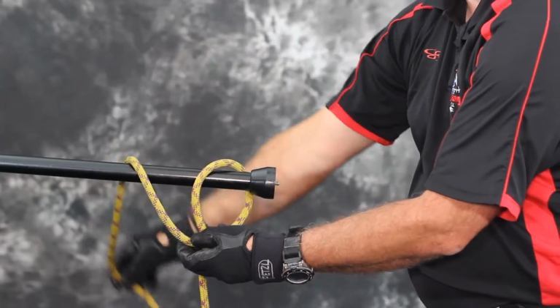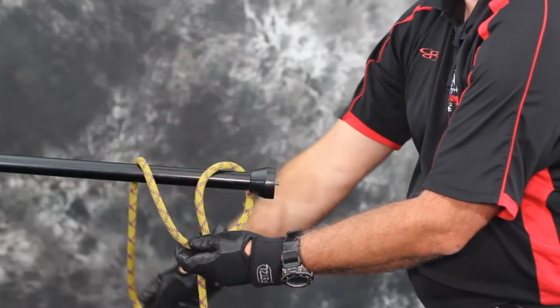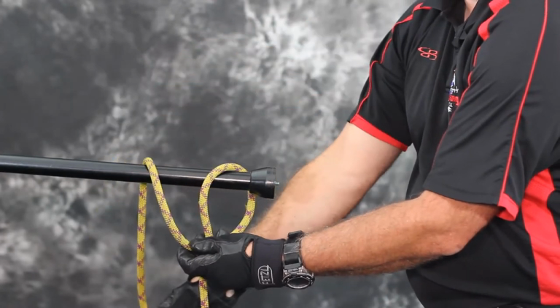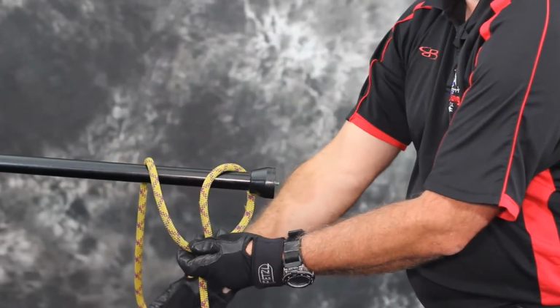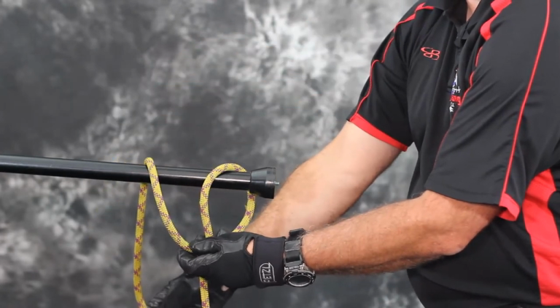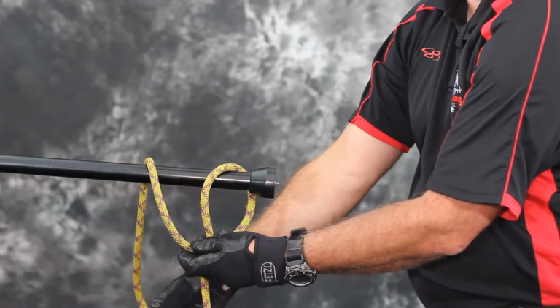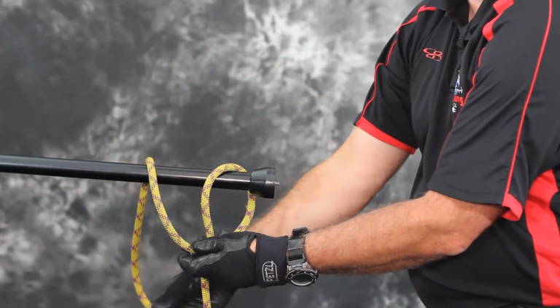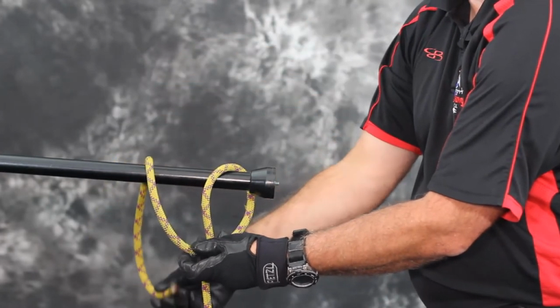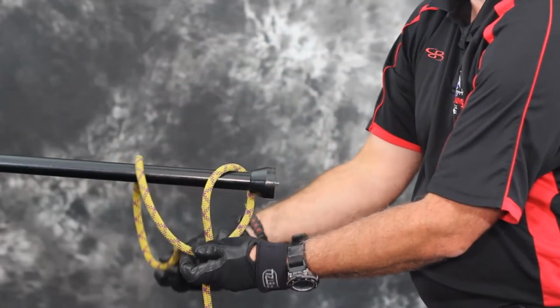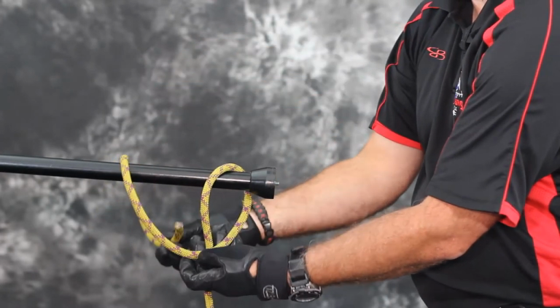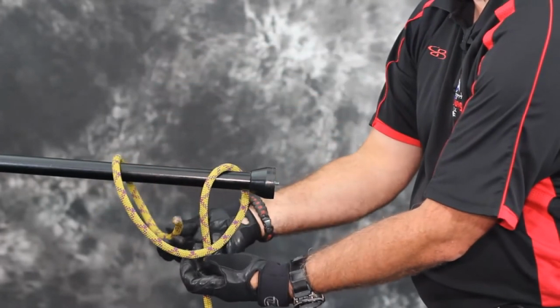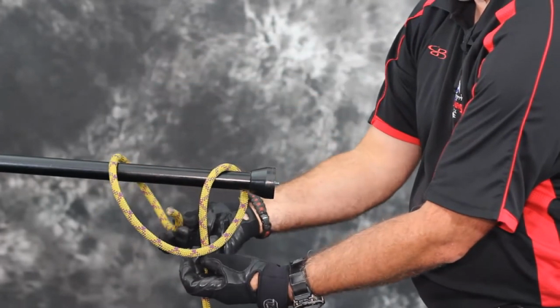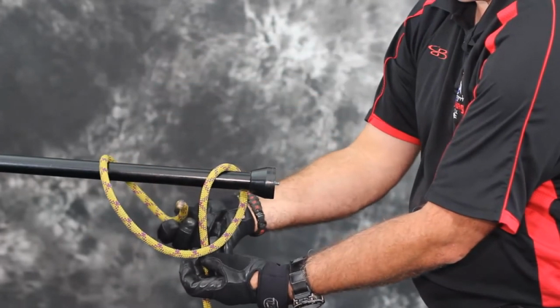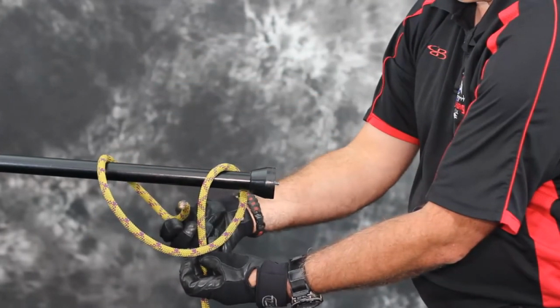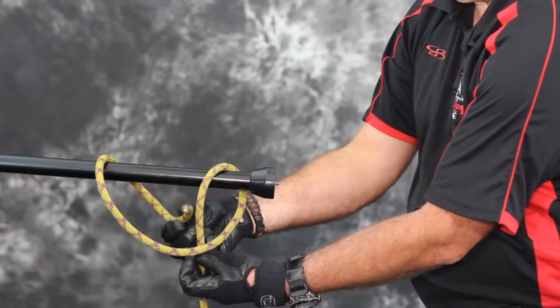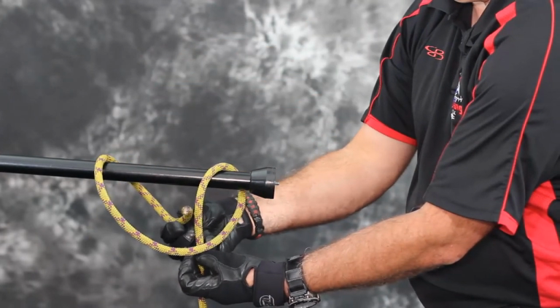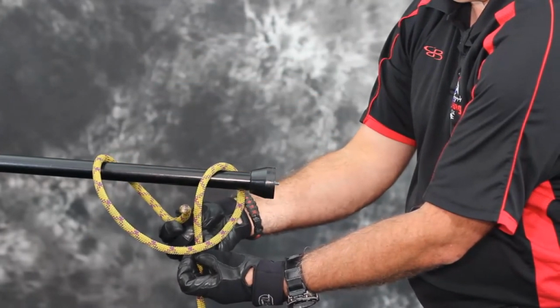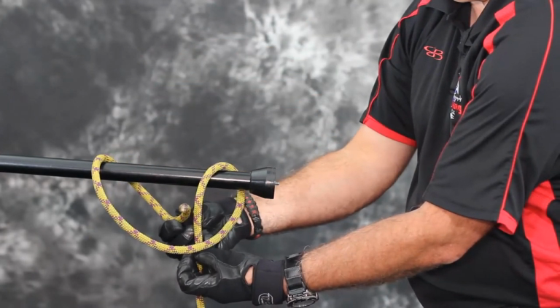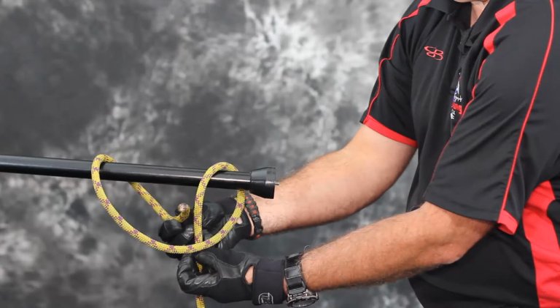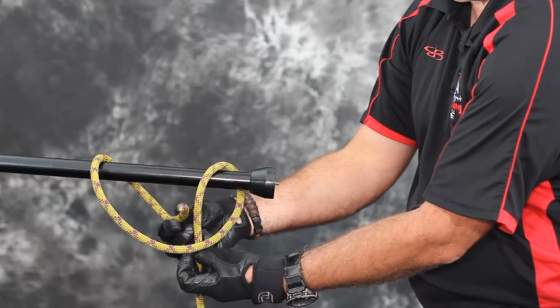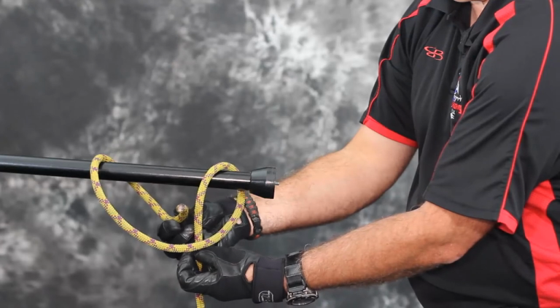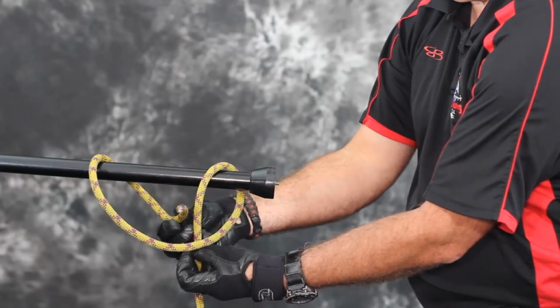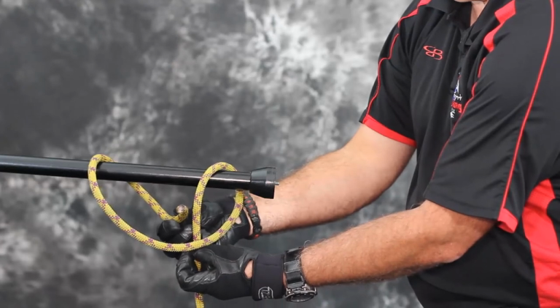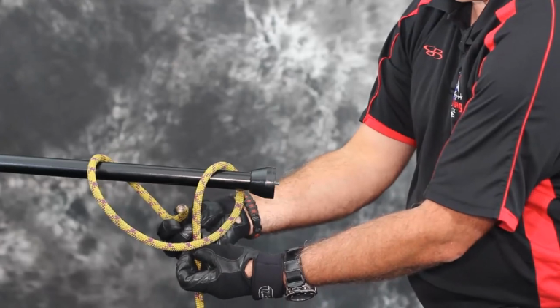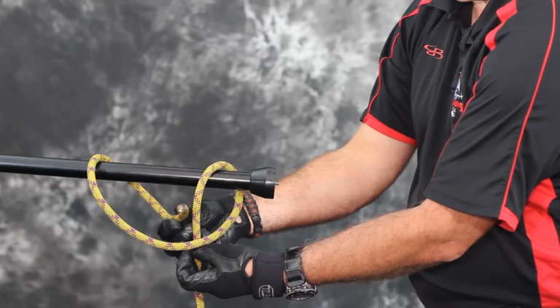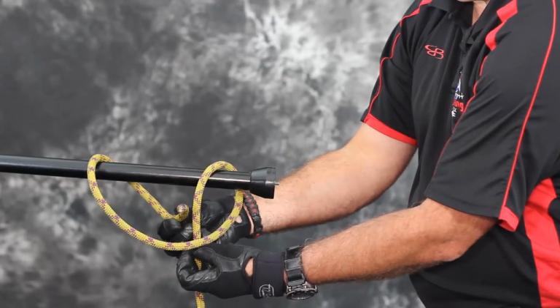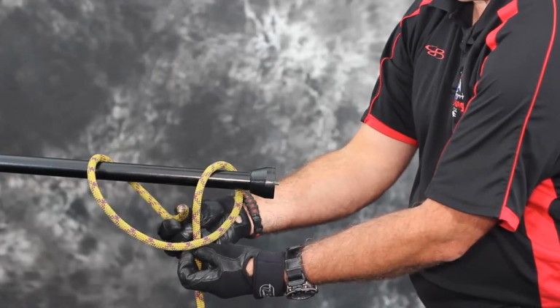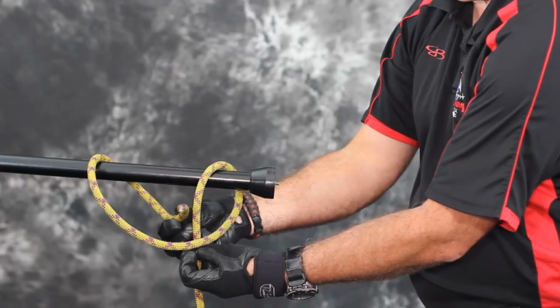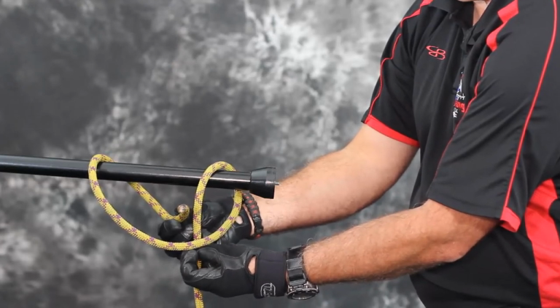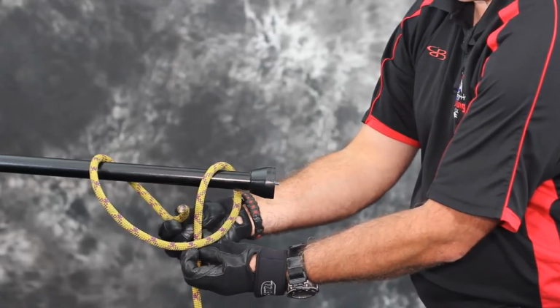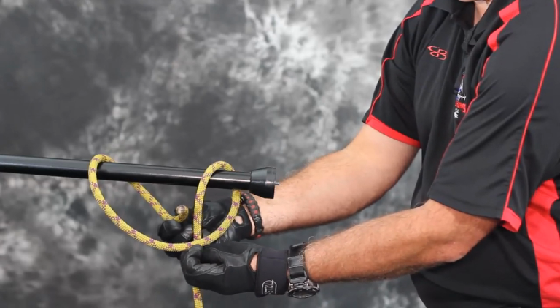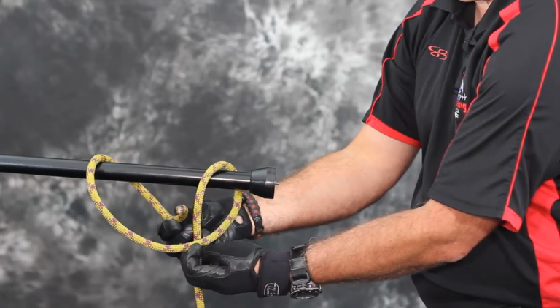Step 4. Pass the working end underneath the second loop. This will be the point where the first loop crossed over the standing part of the rope.